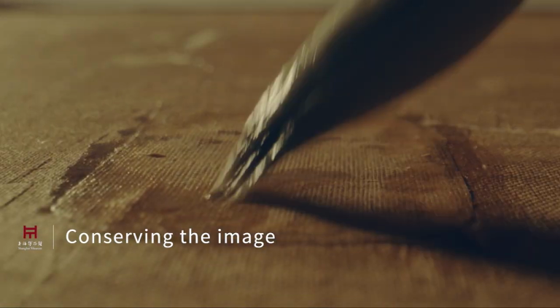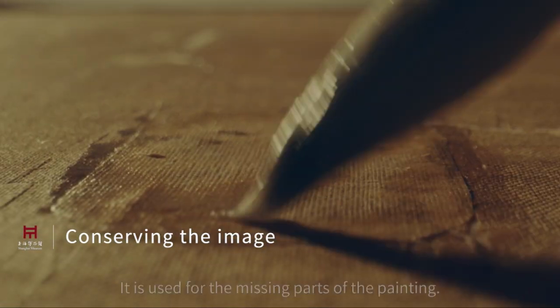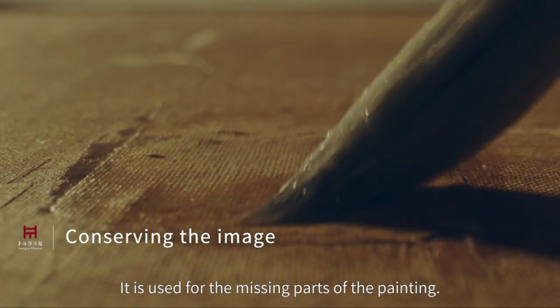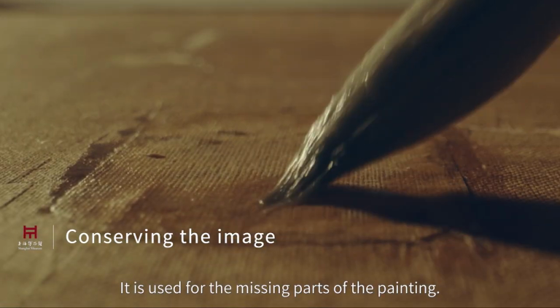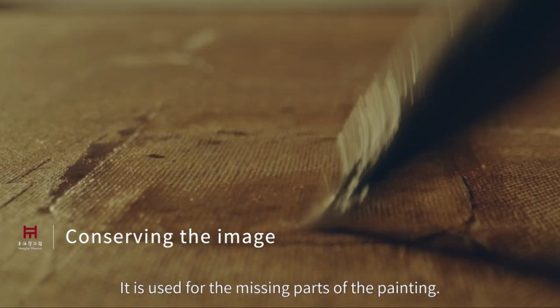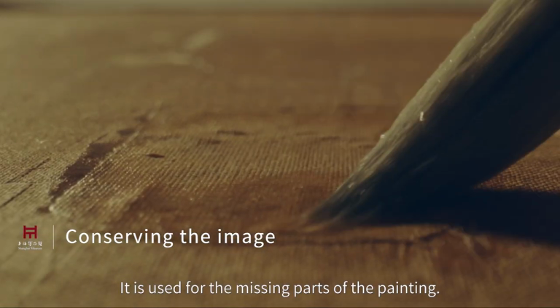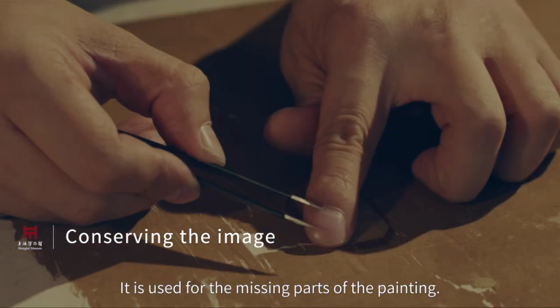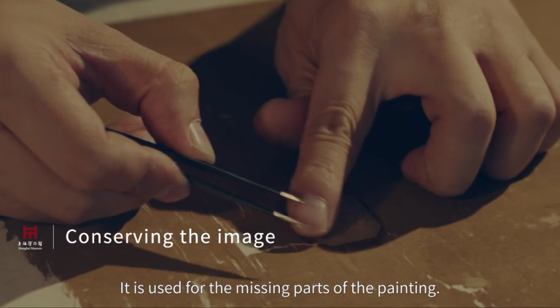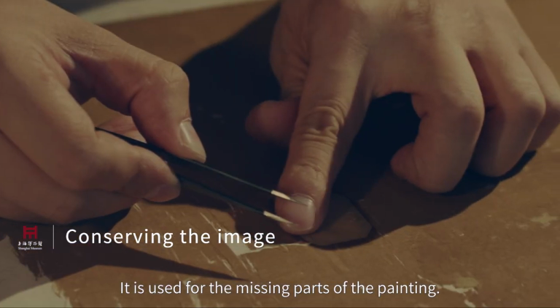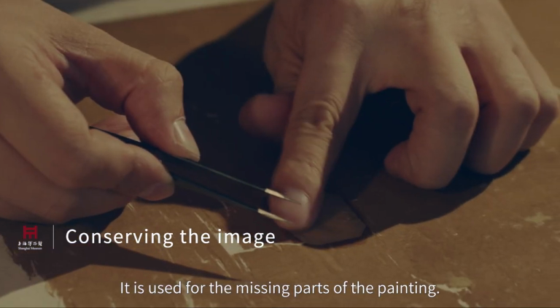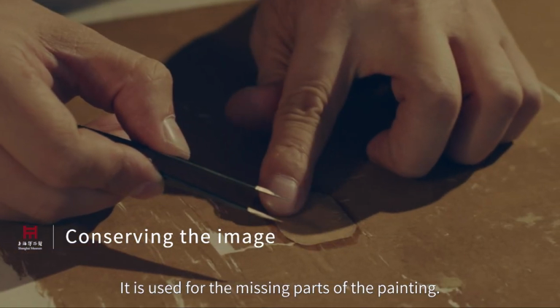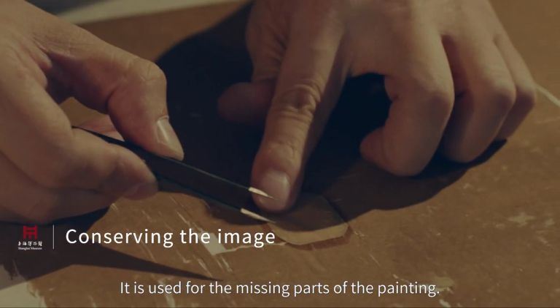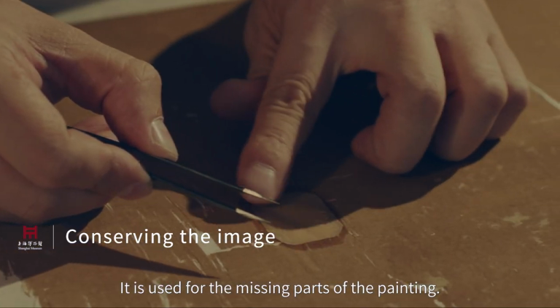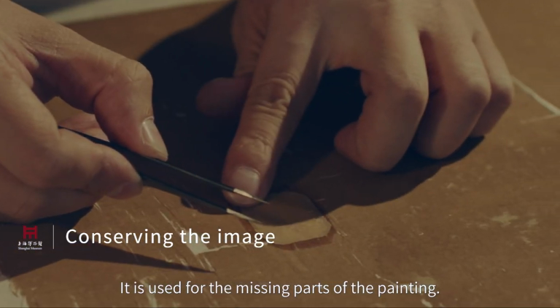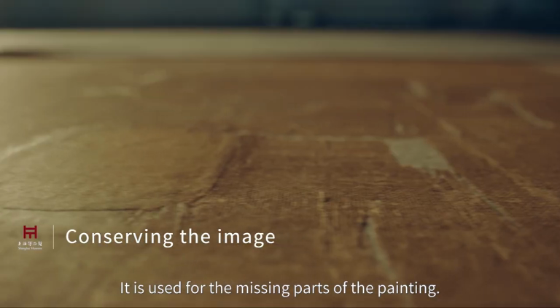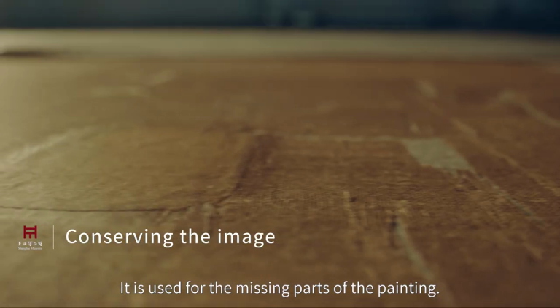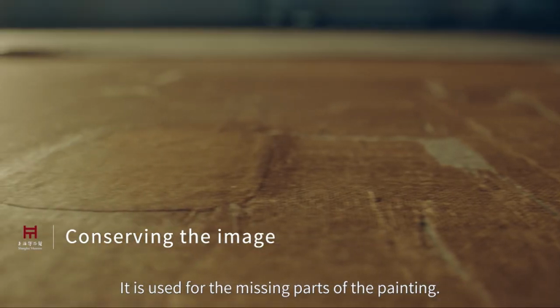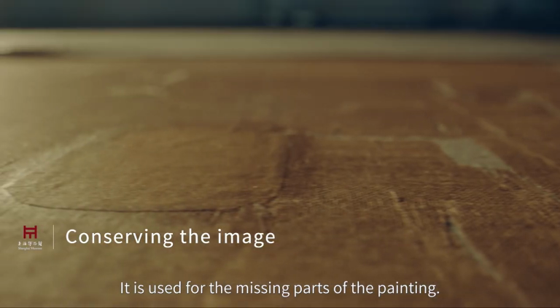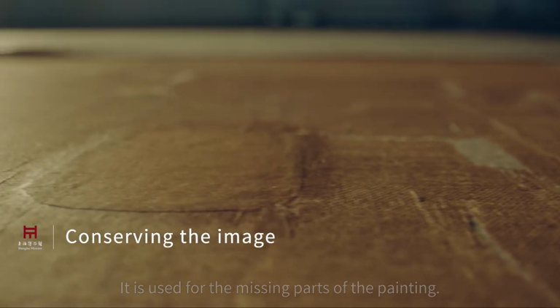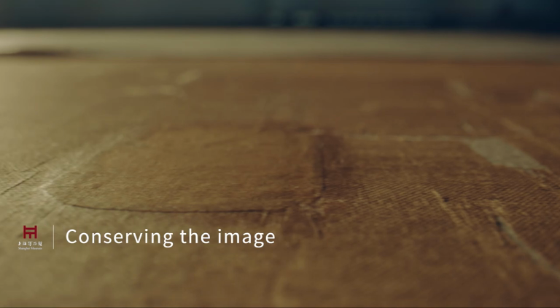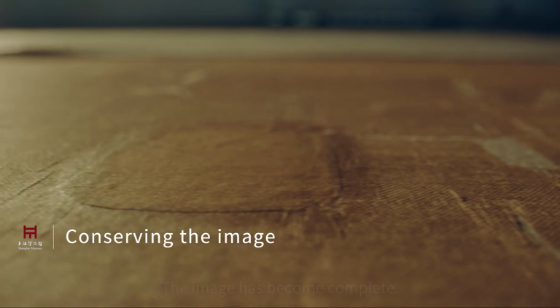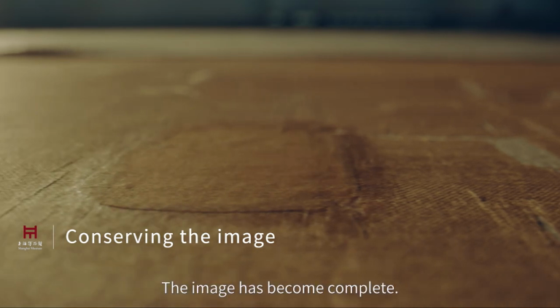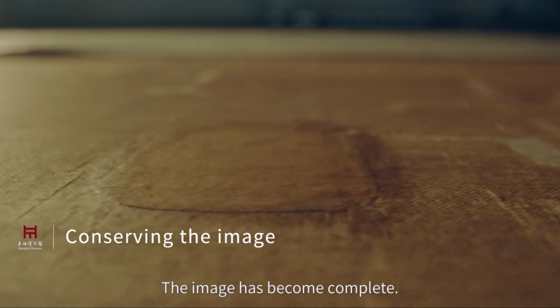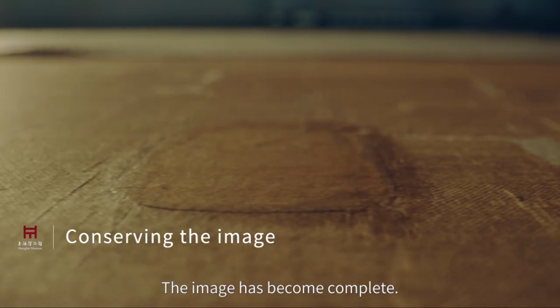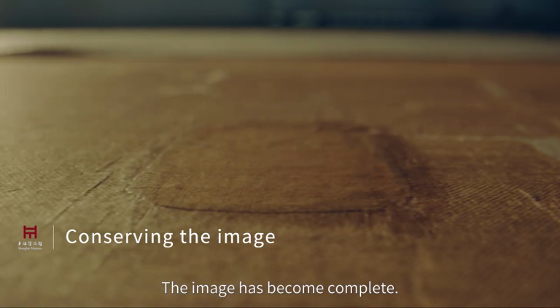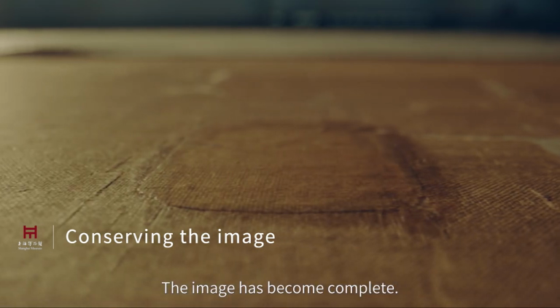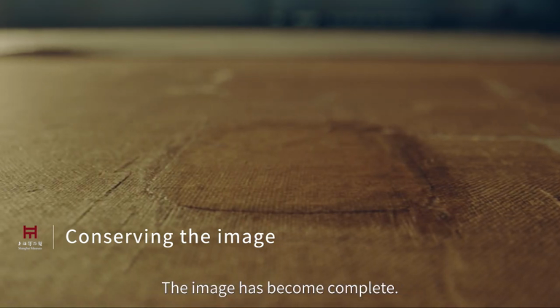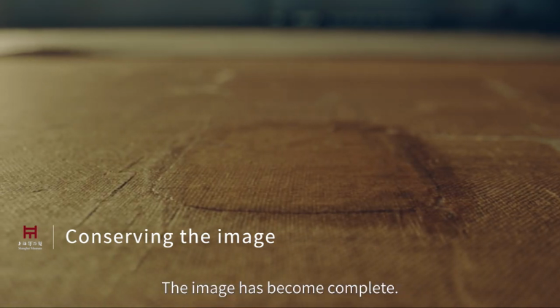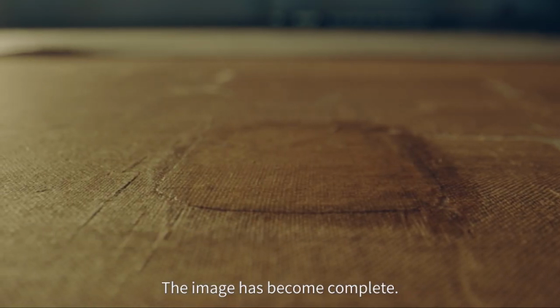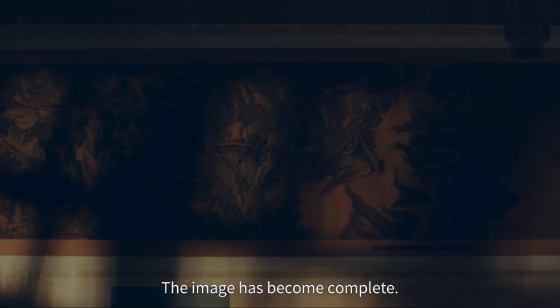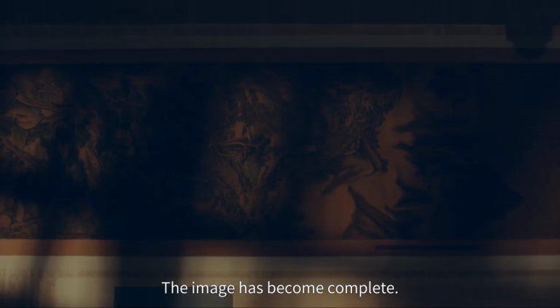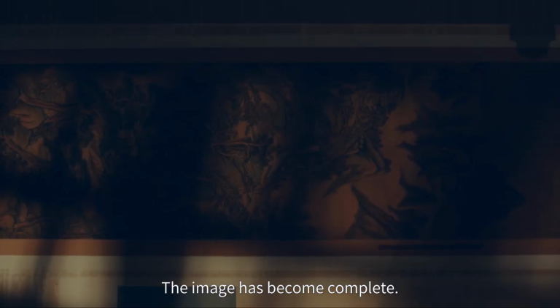The matching silk is used for the missing parts of the painting, and the image has become complete.